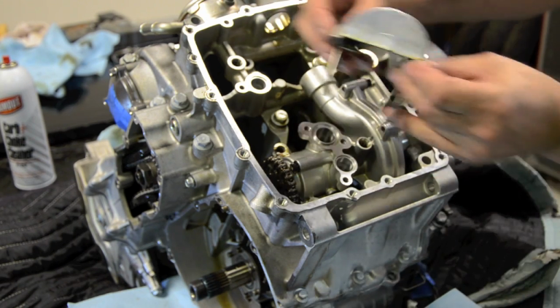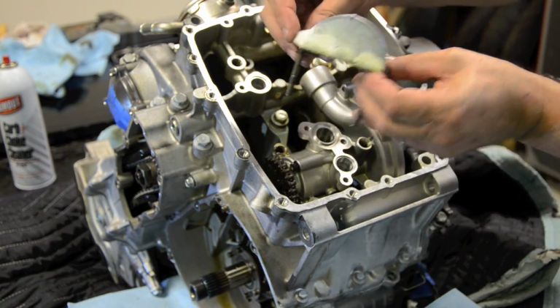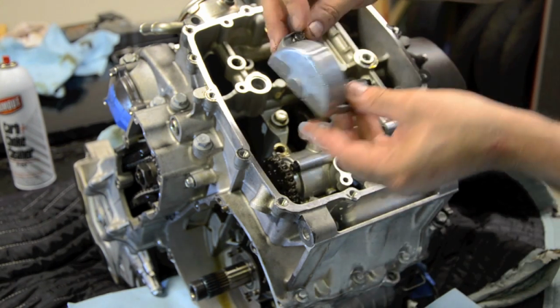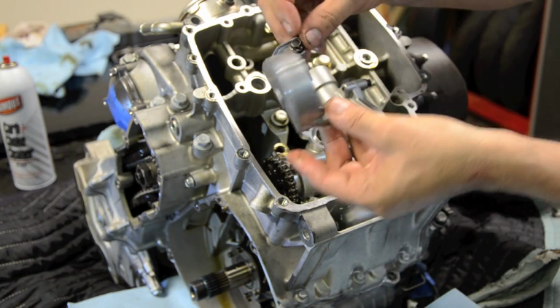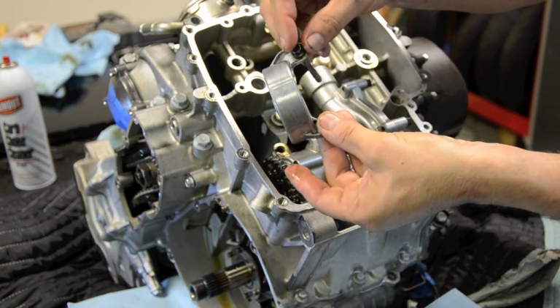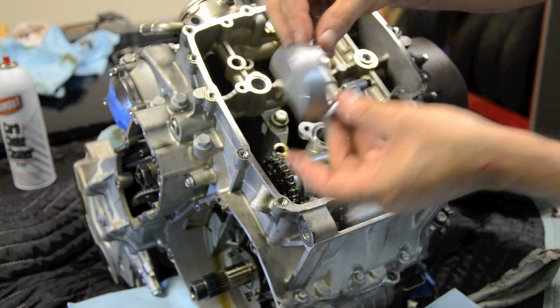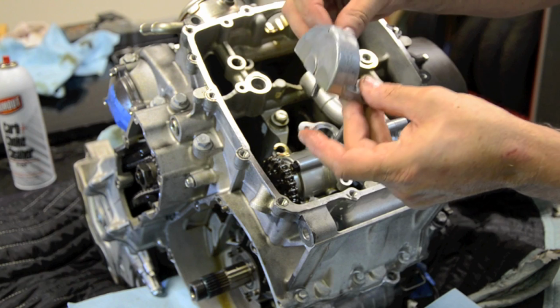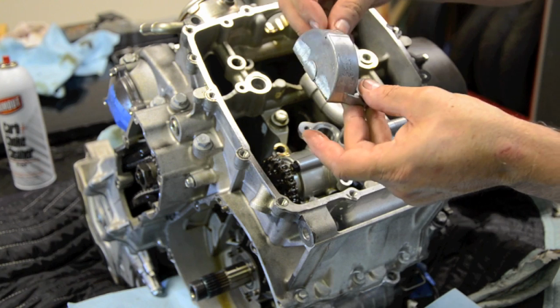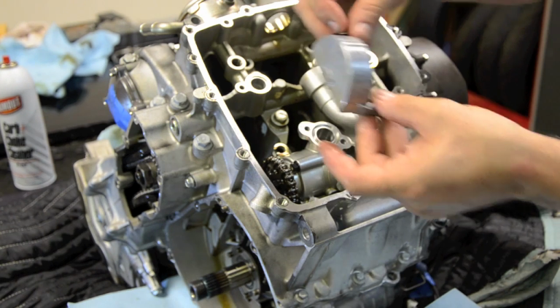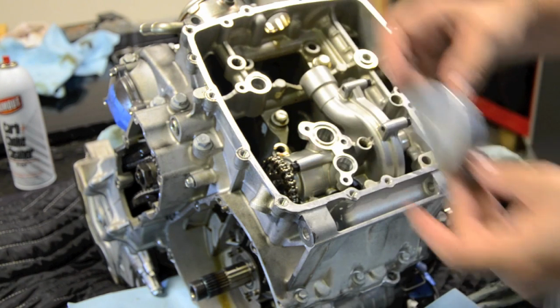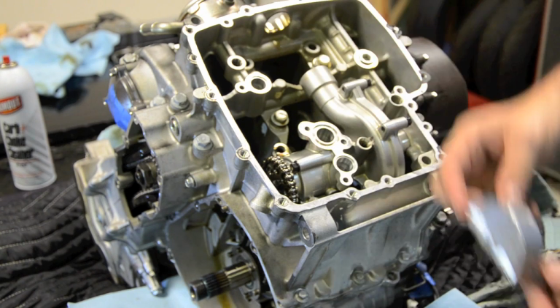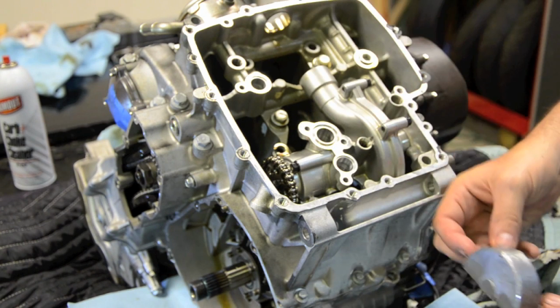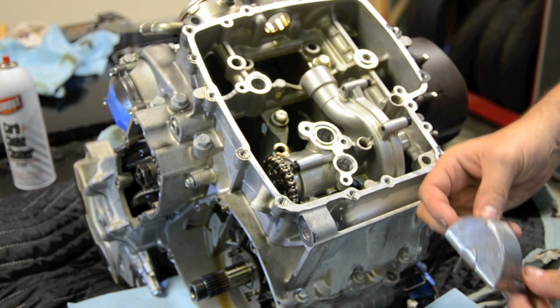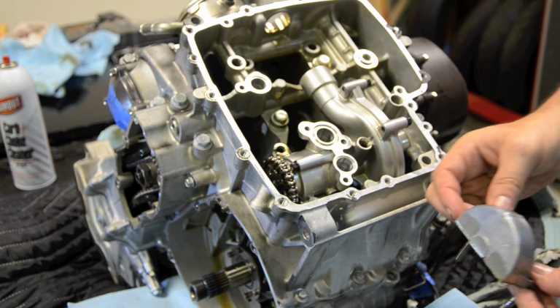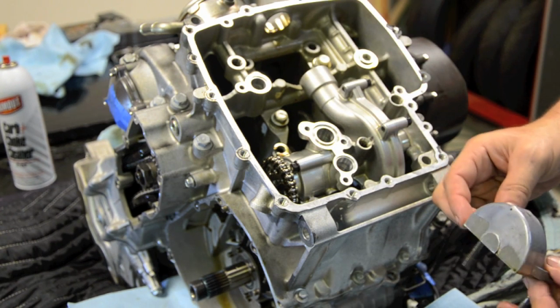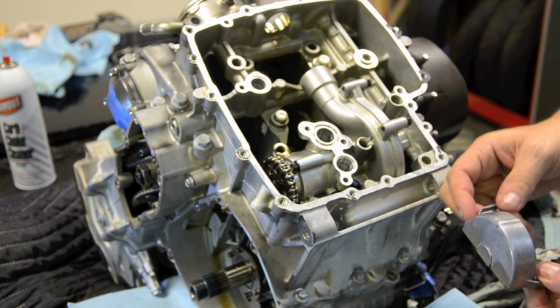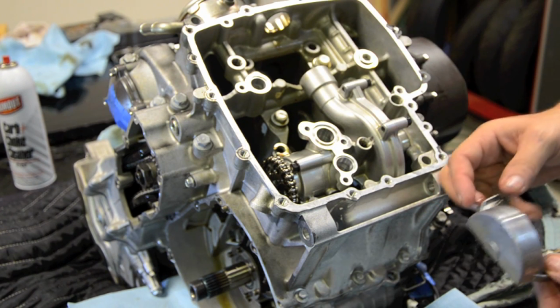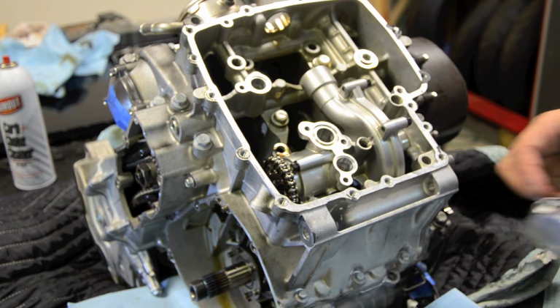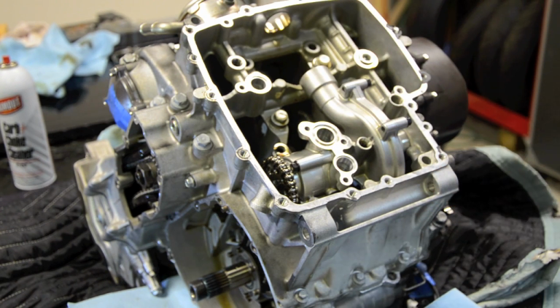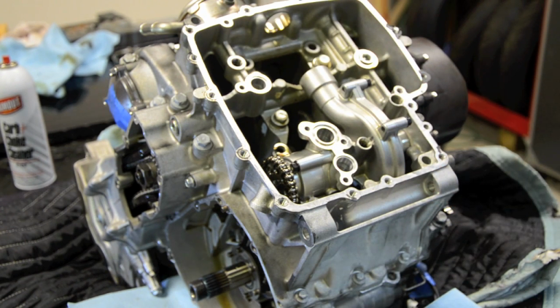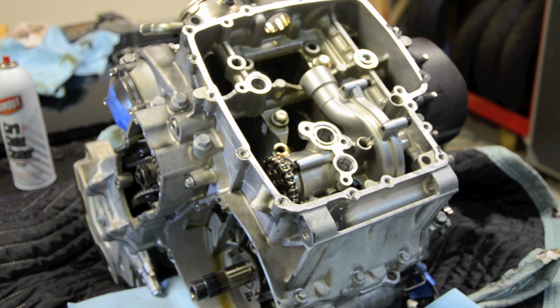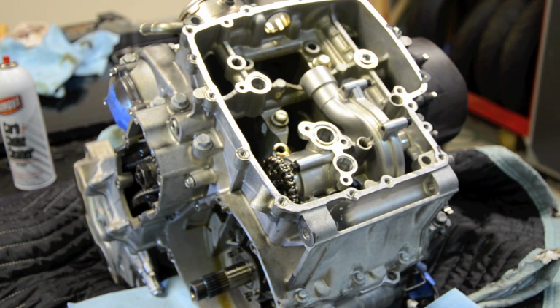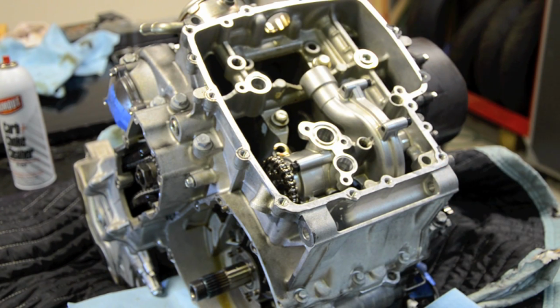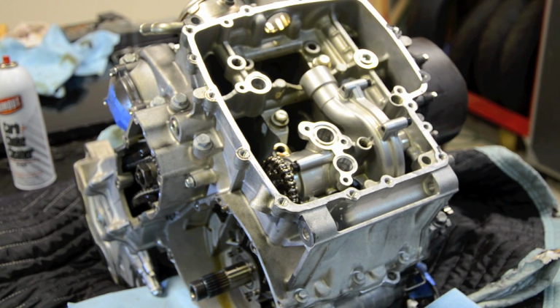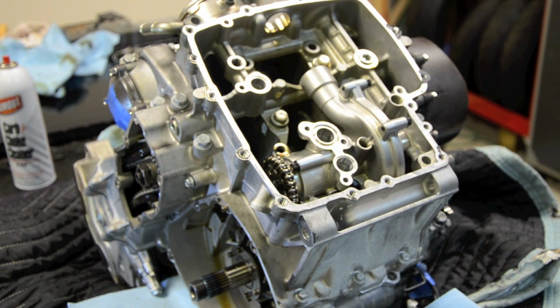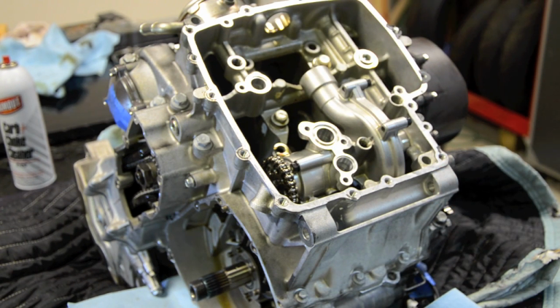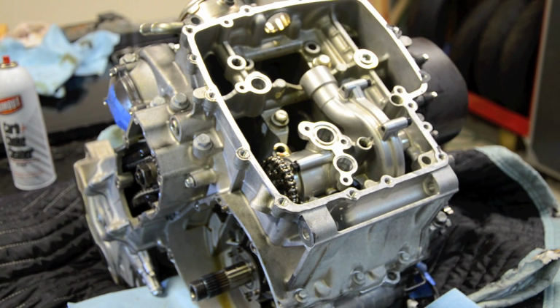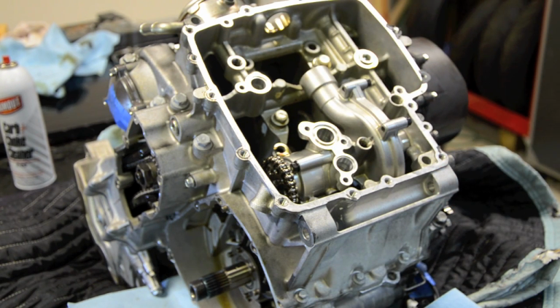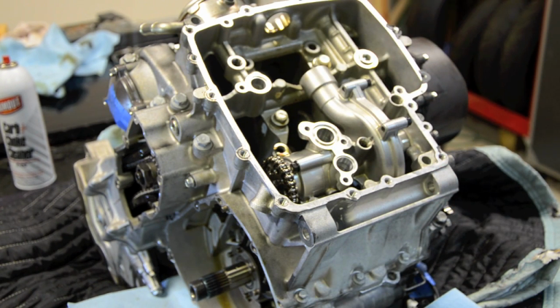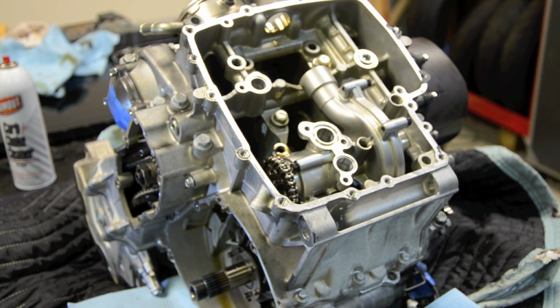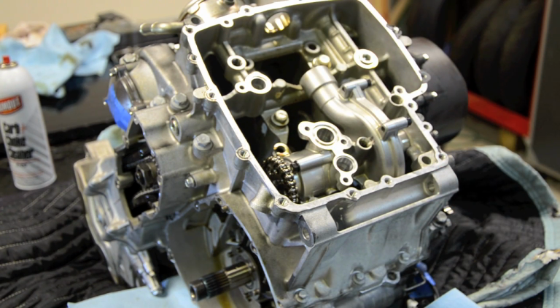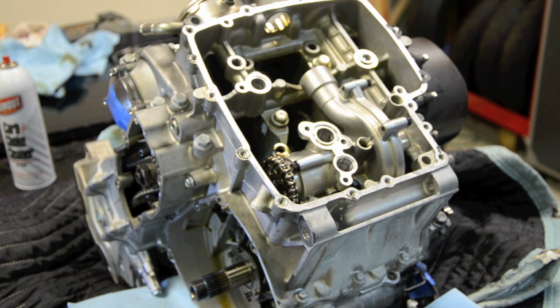That's the water pump cover off. I'm going to zip-lock bag that along with all of these bolts.